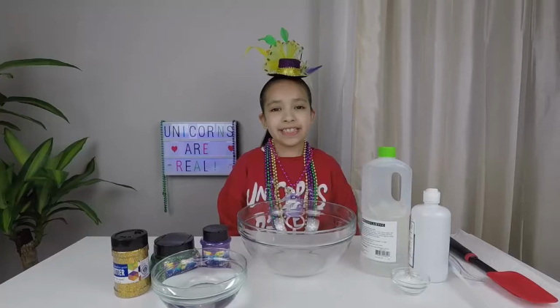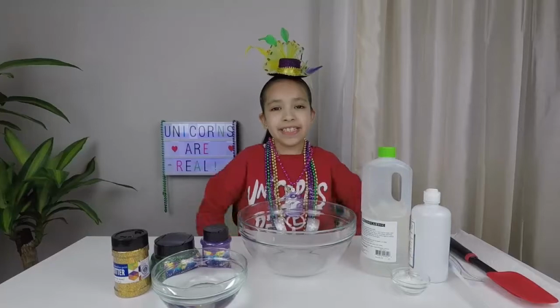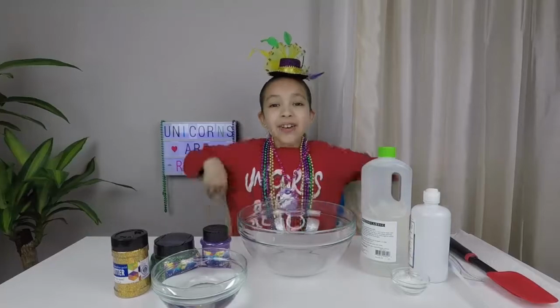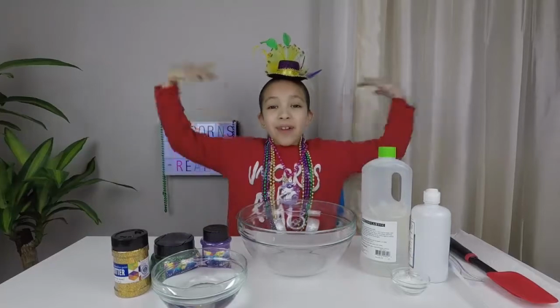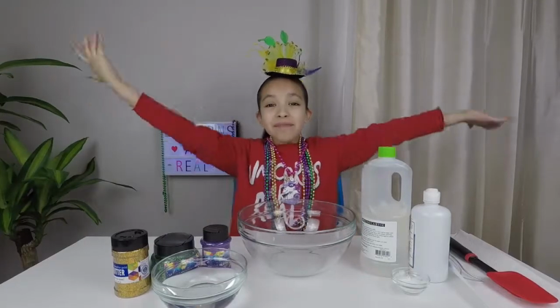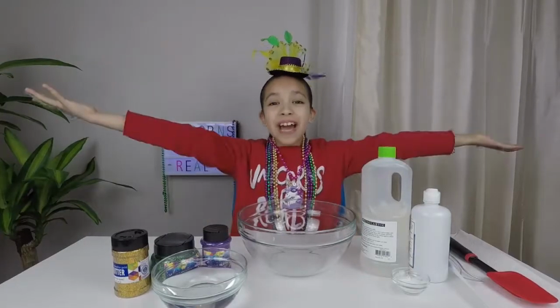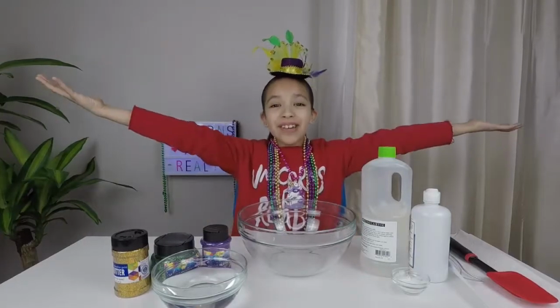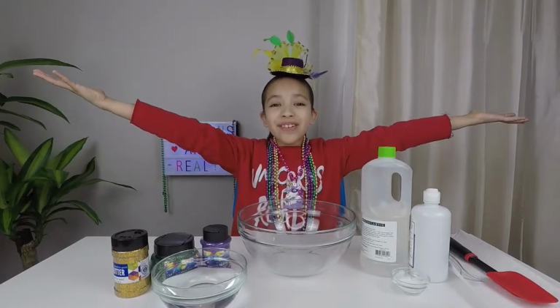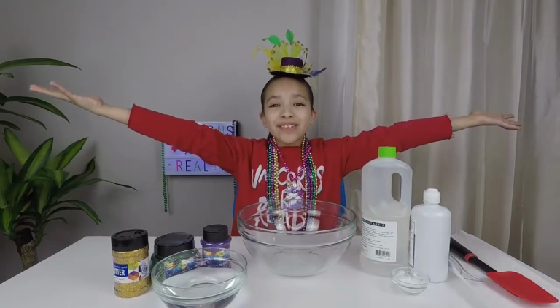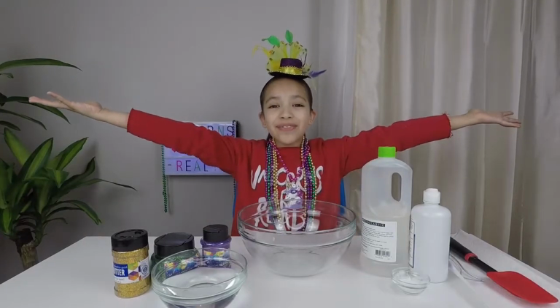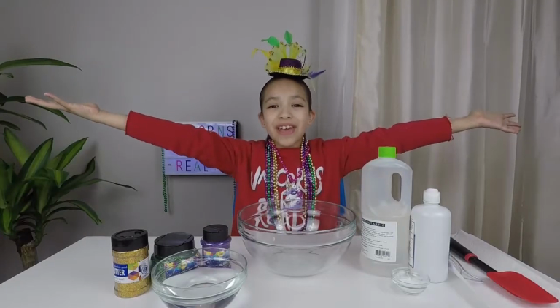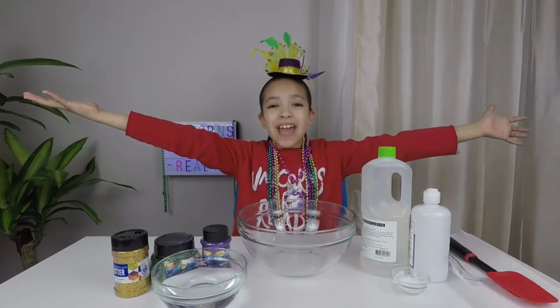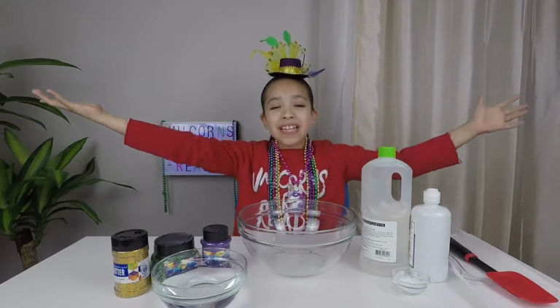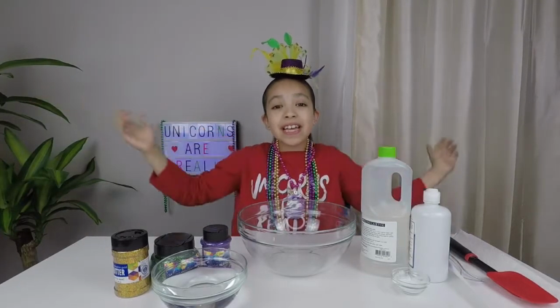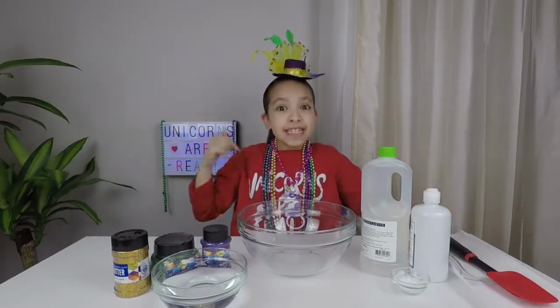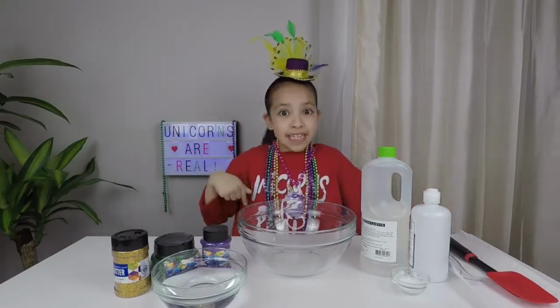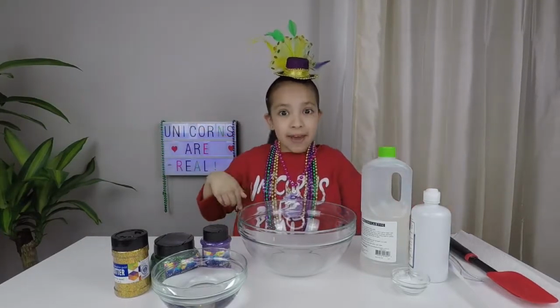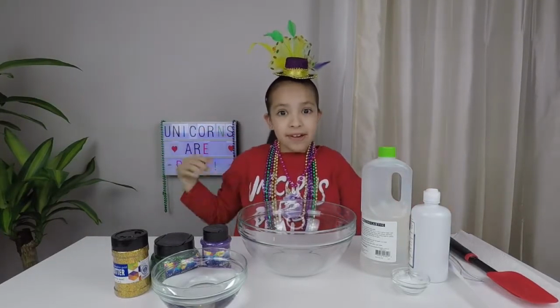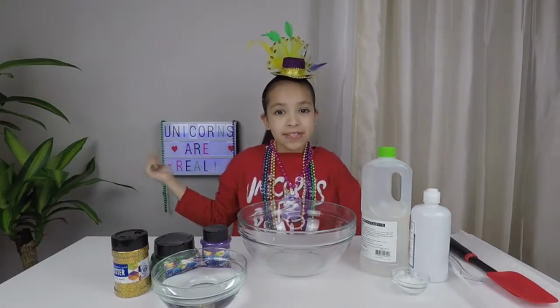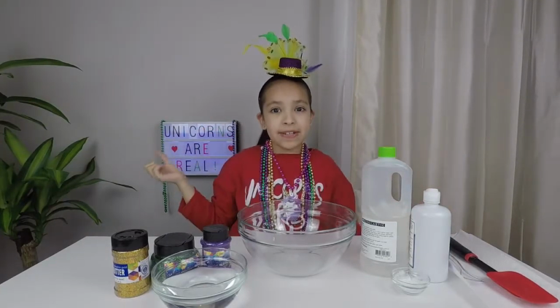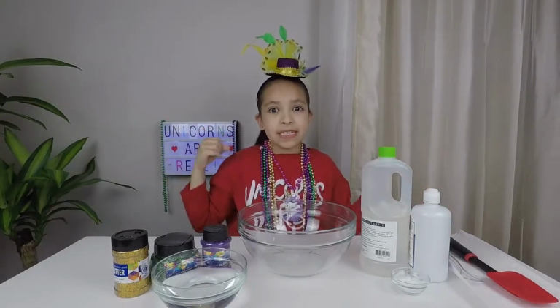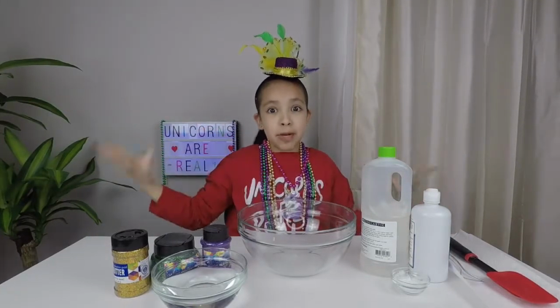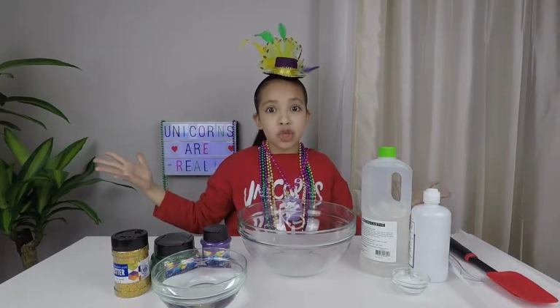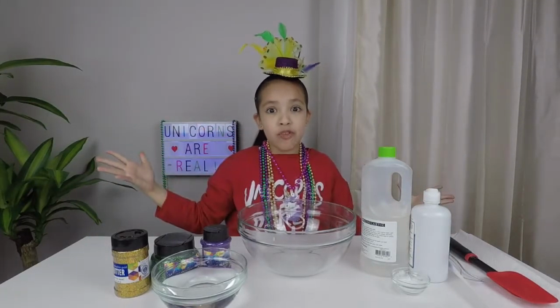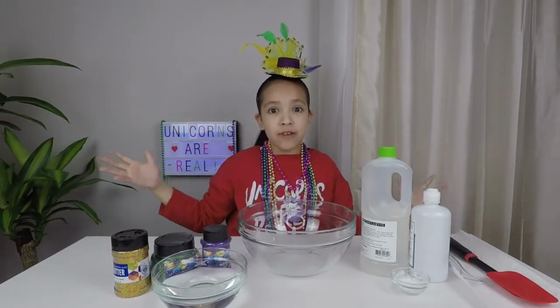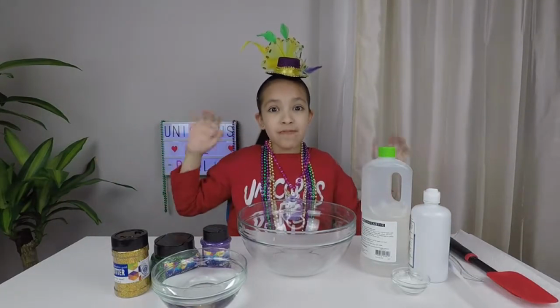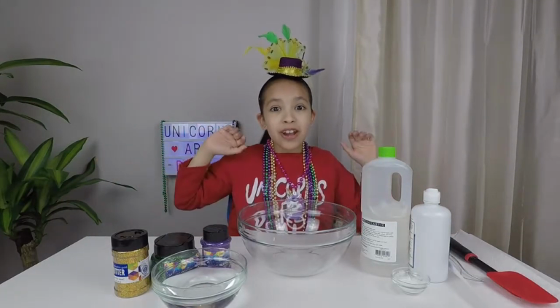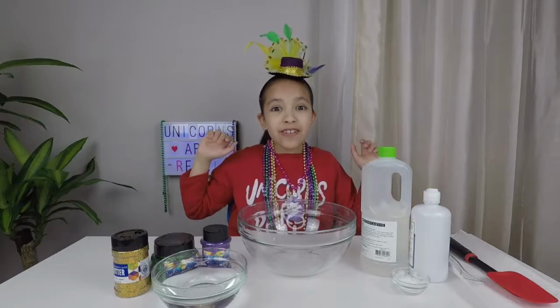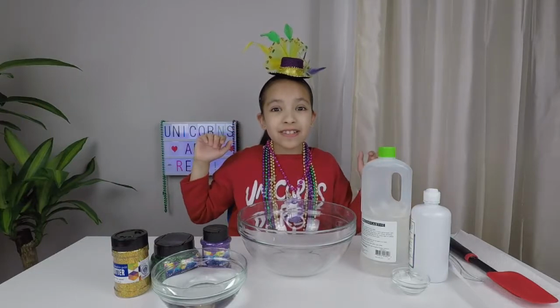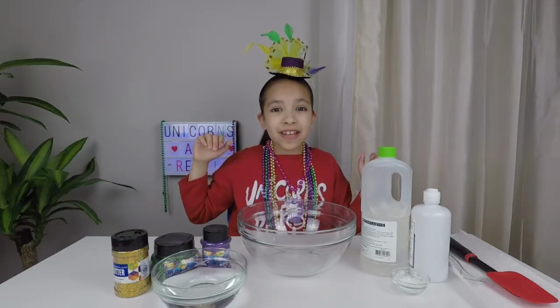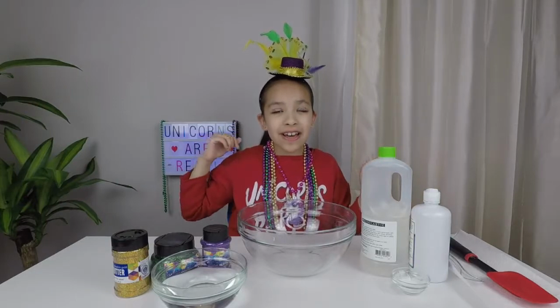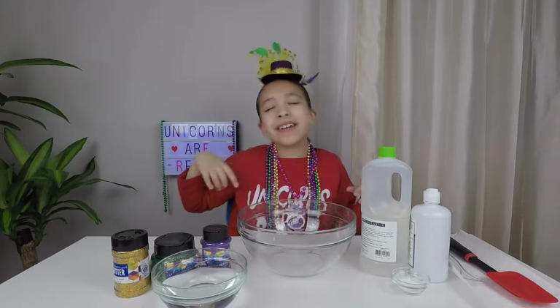Welcome back unicorn fans! Today we're going to do a special video of Mardi Gras Slime!